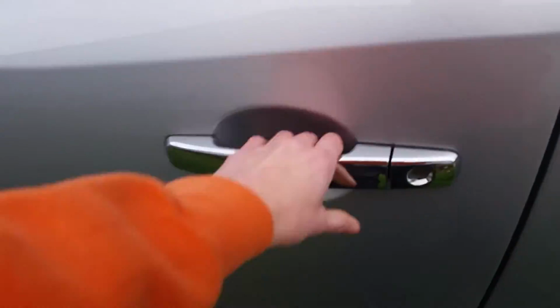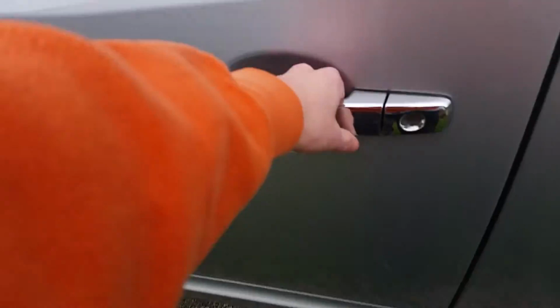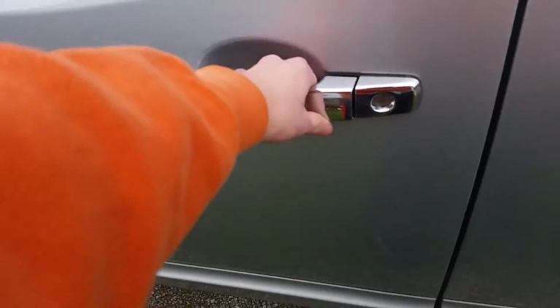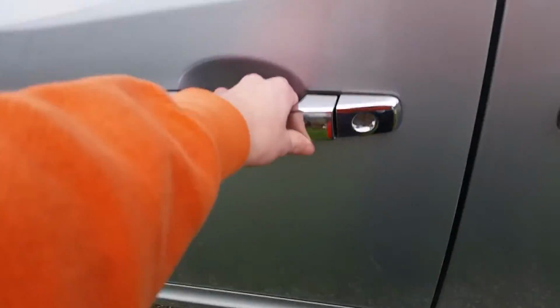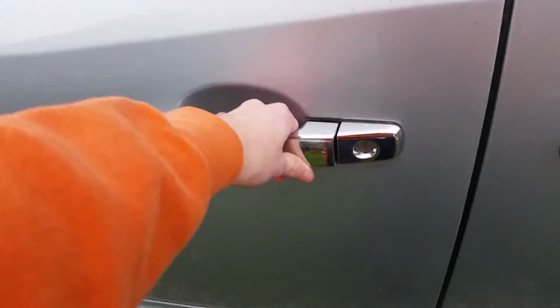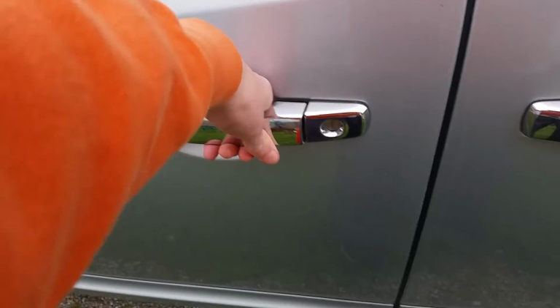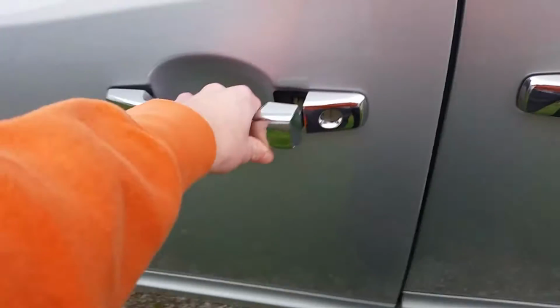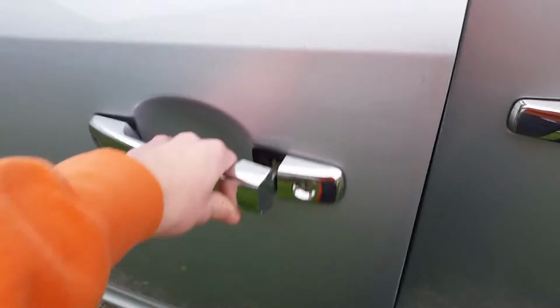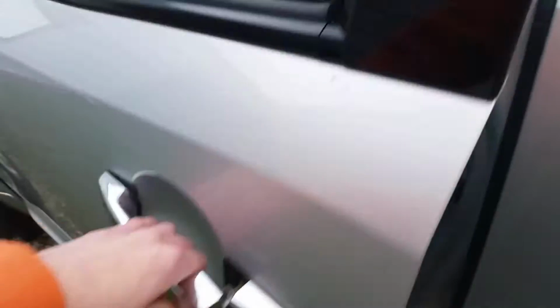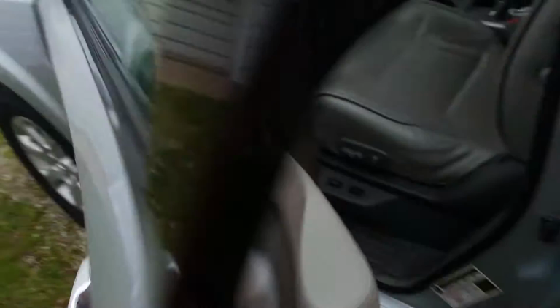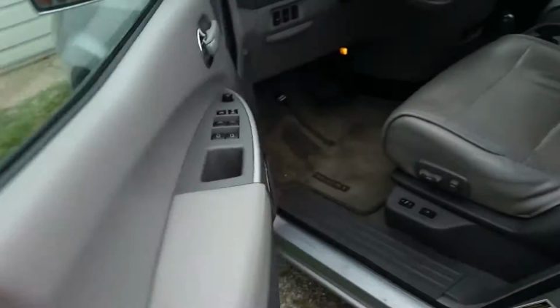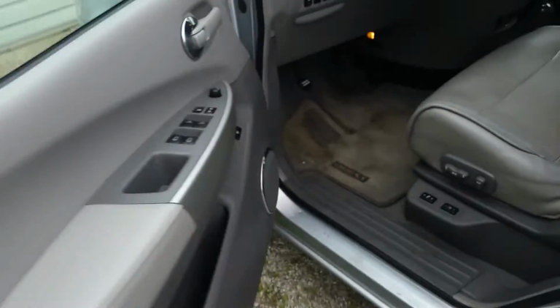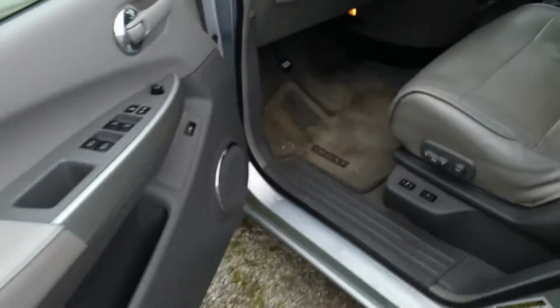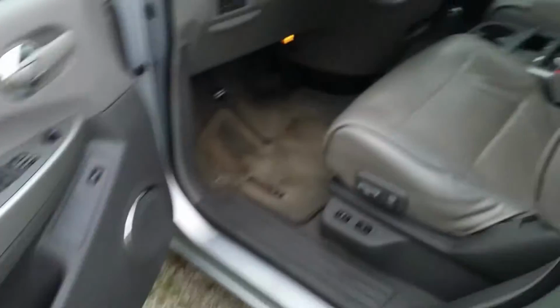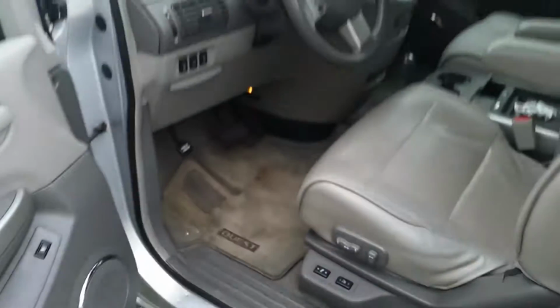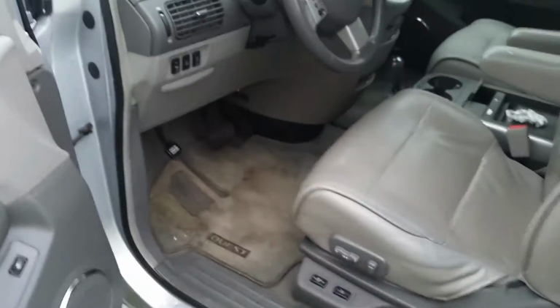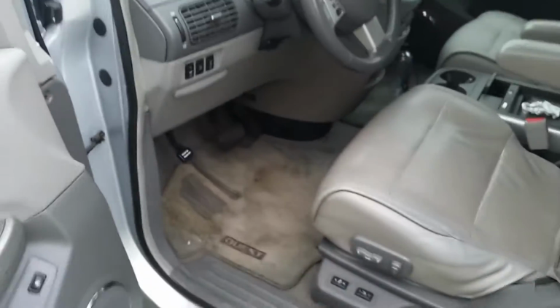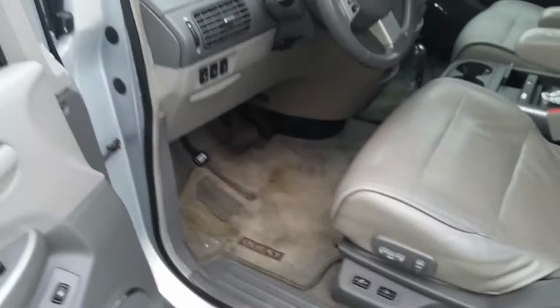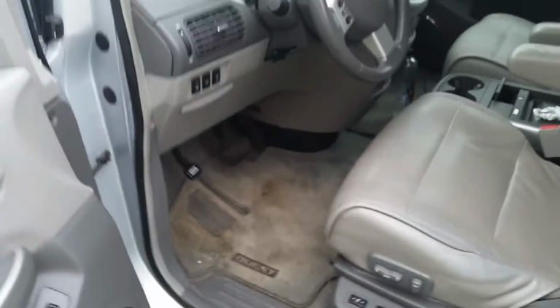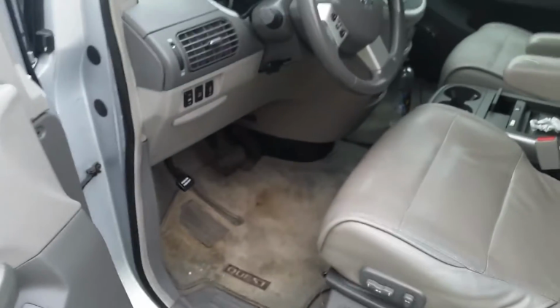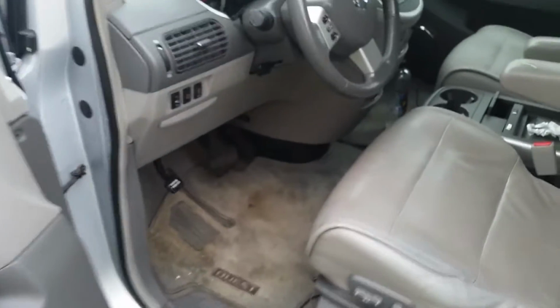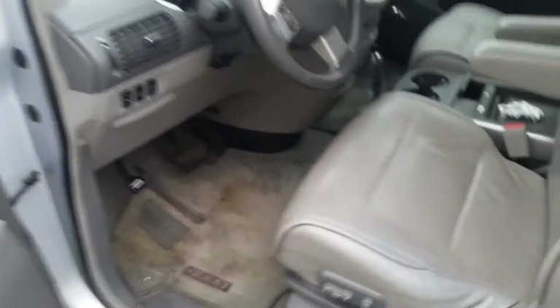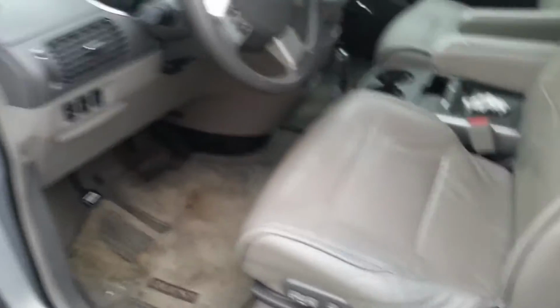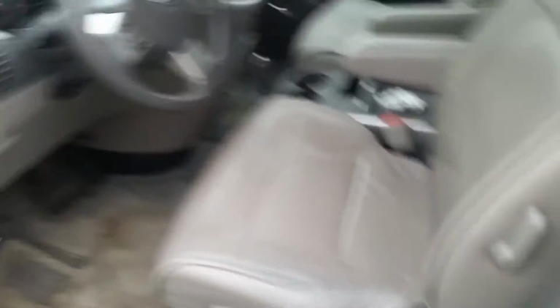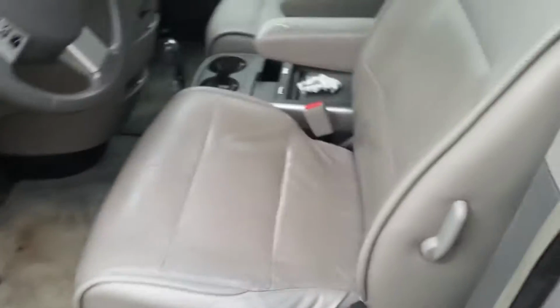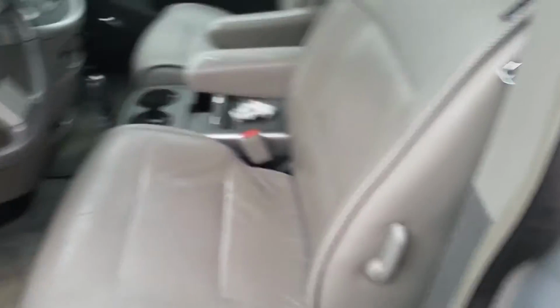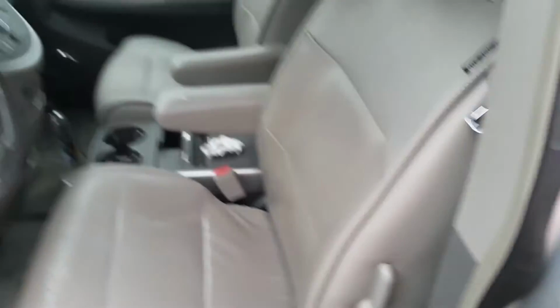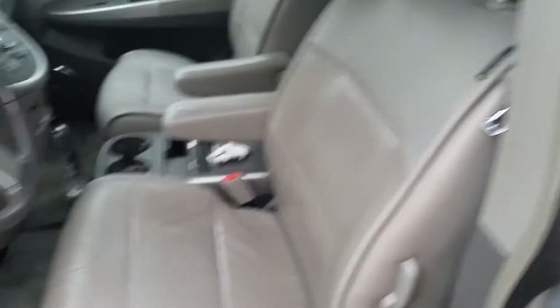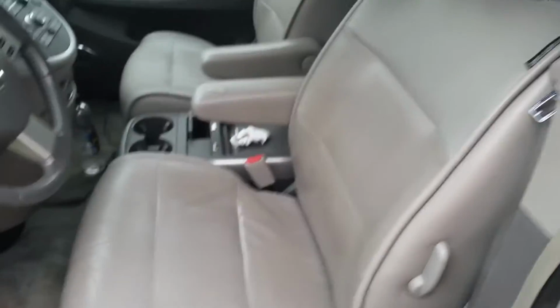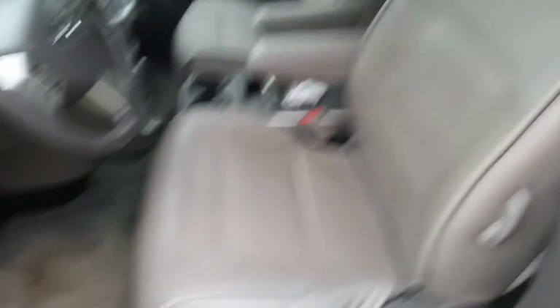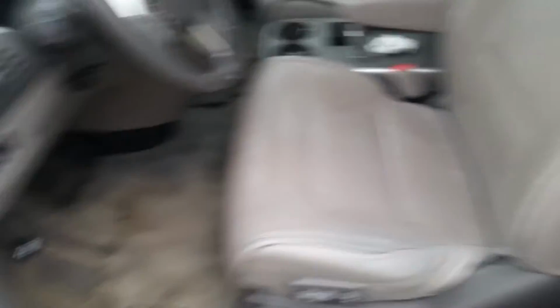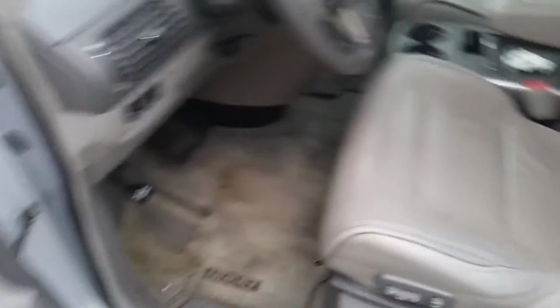It's a grey exterior with a grey leather interior.